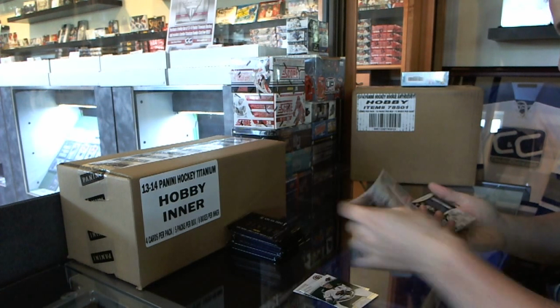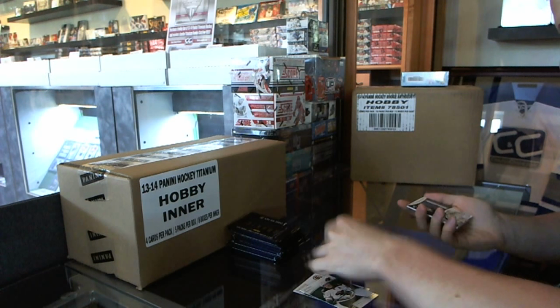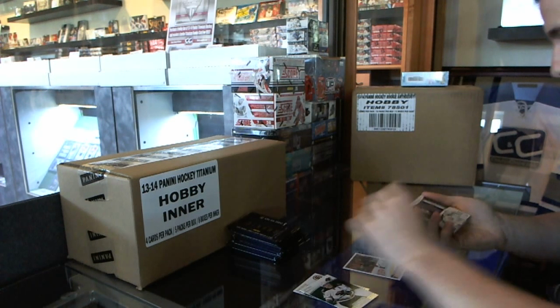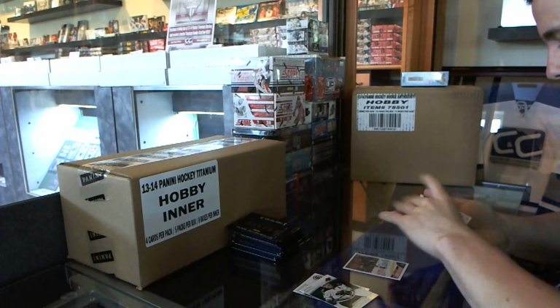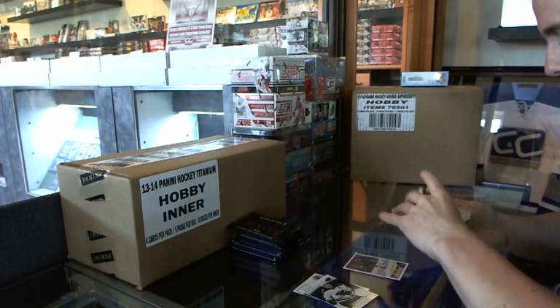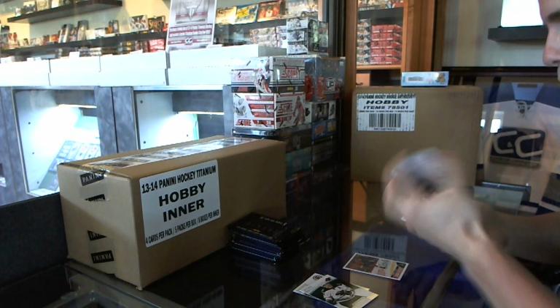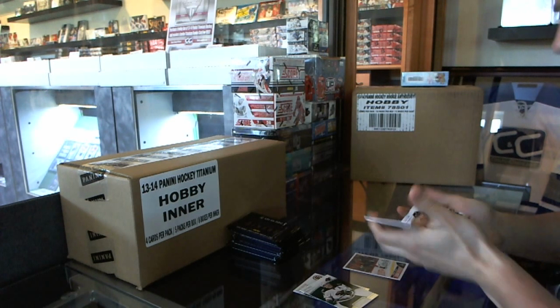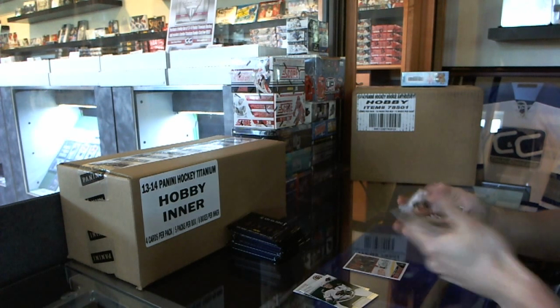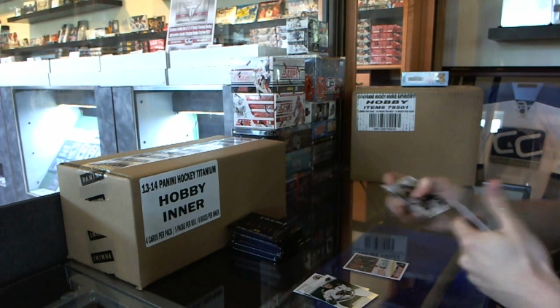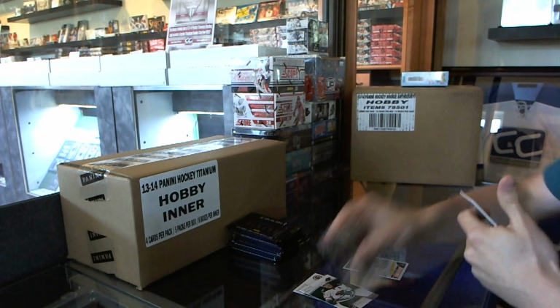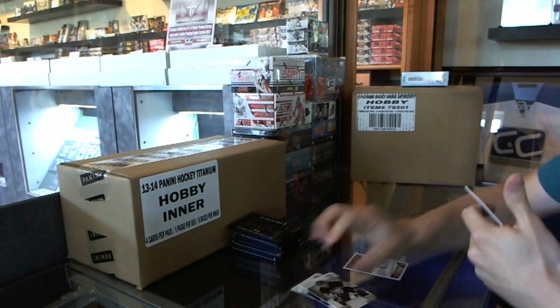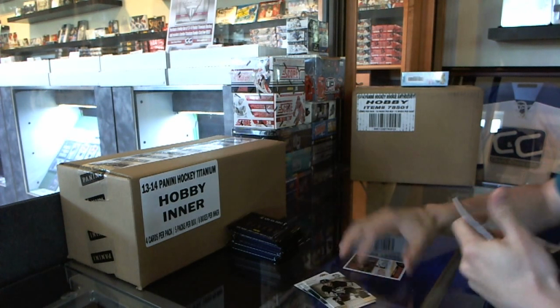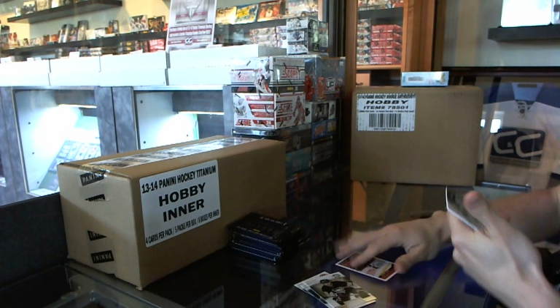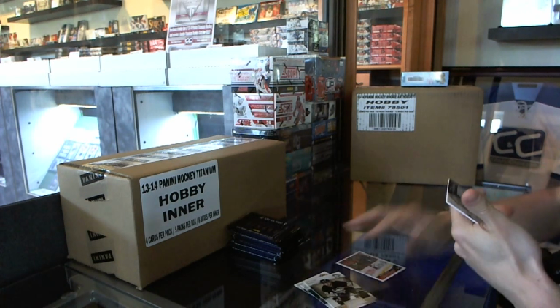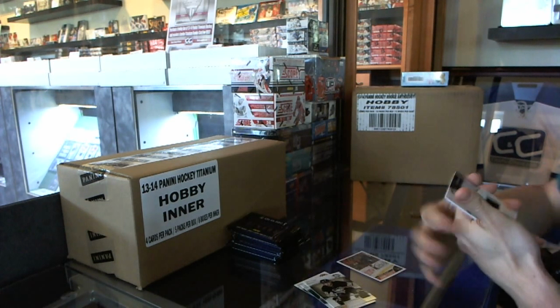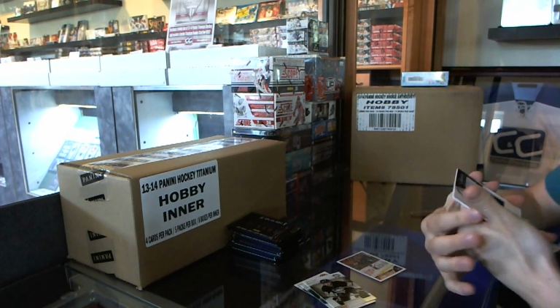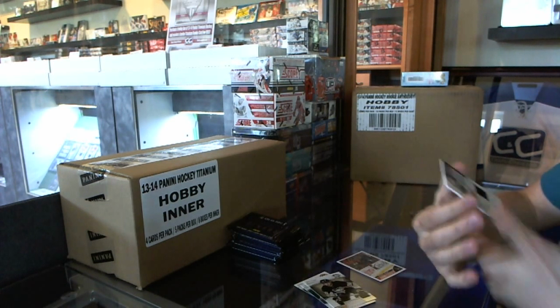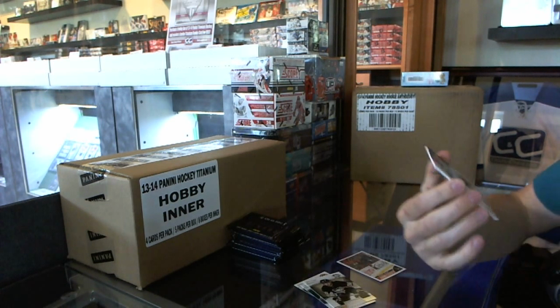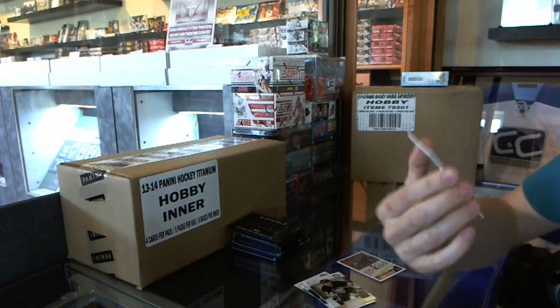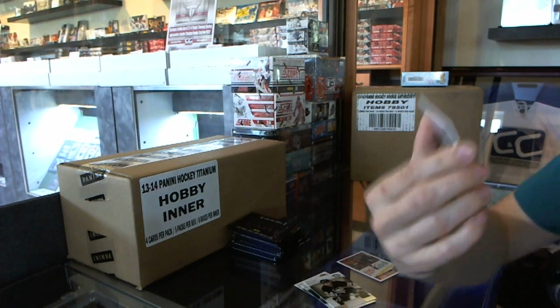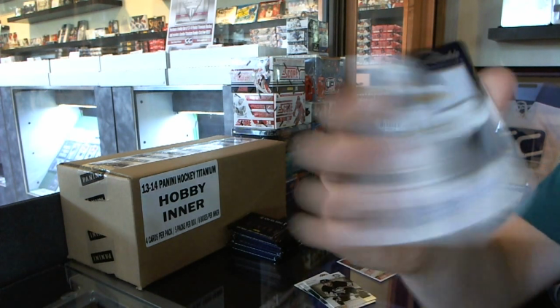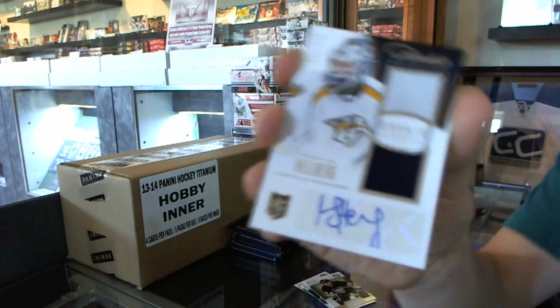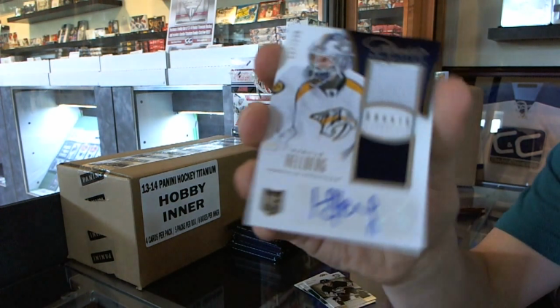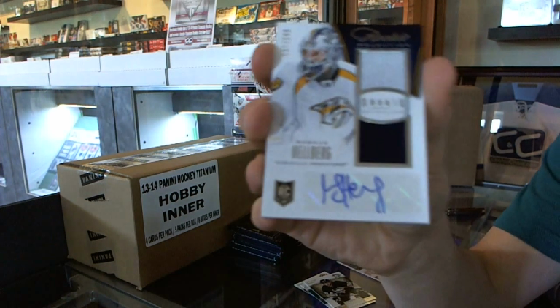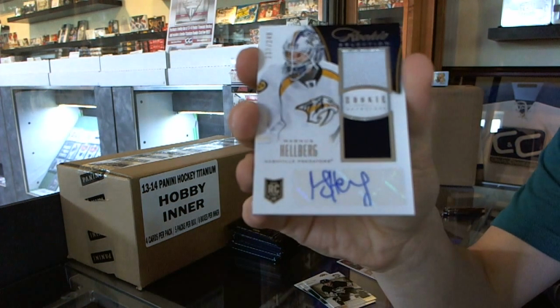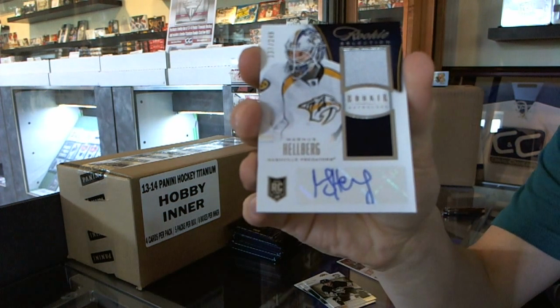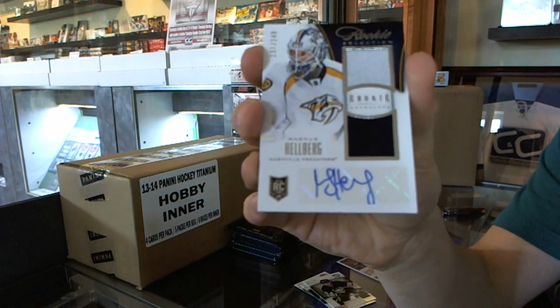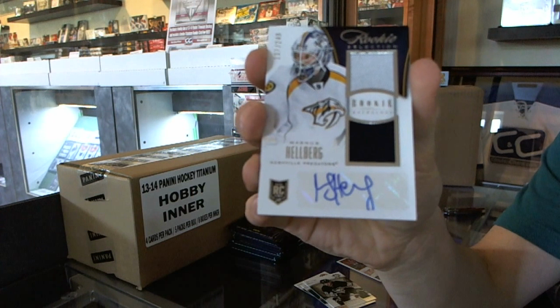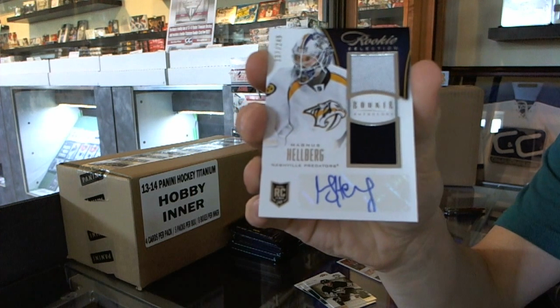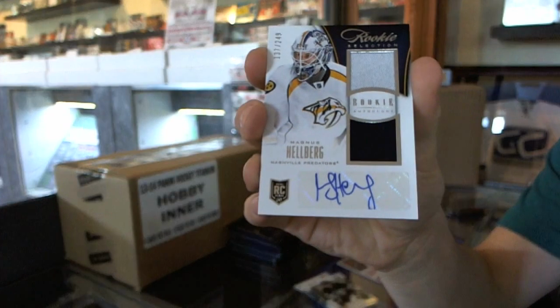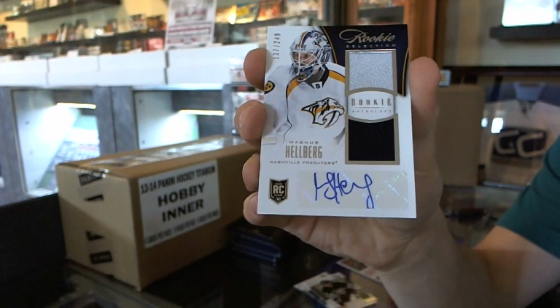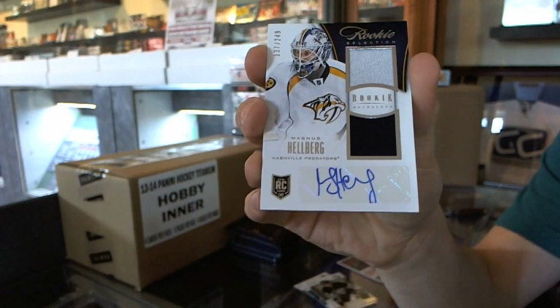Alright, and we've got a rookie selection dual jersey and autographed number 249, Magnus Helberg.